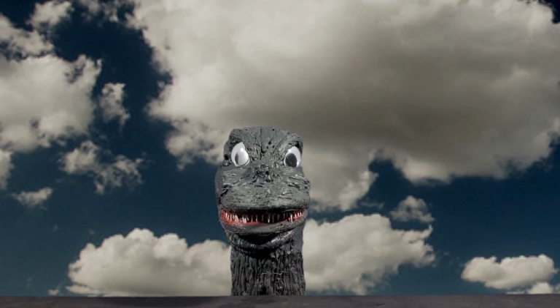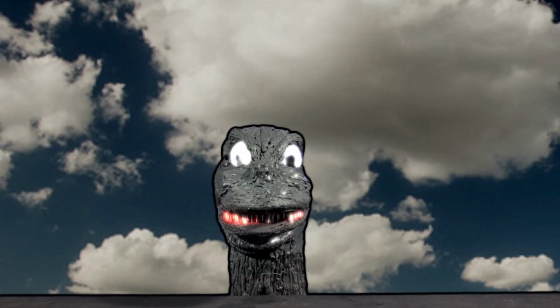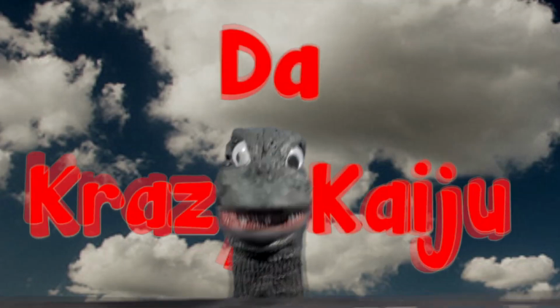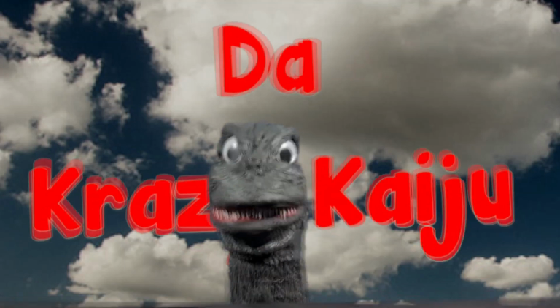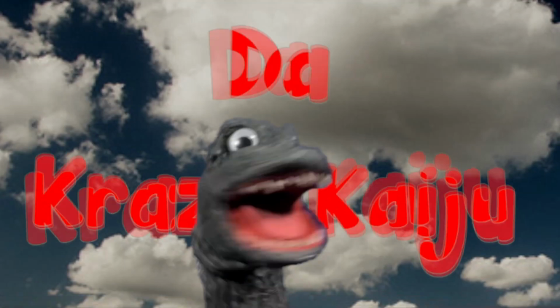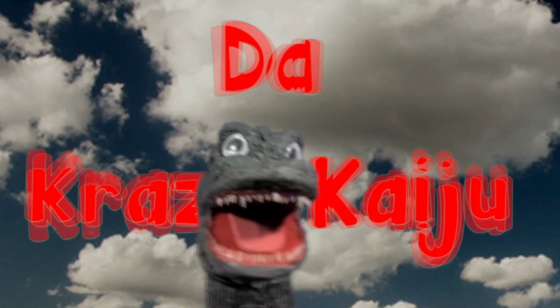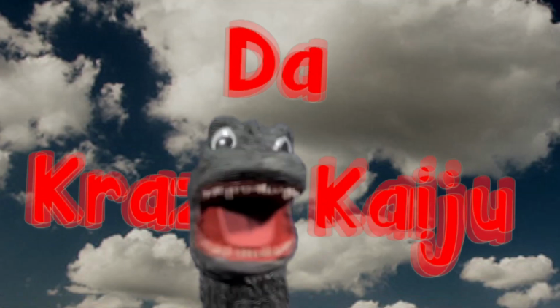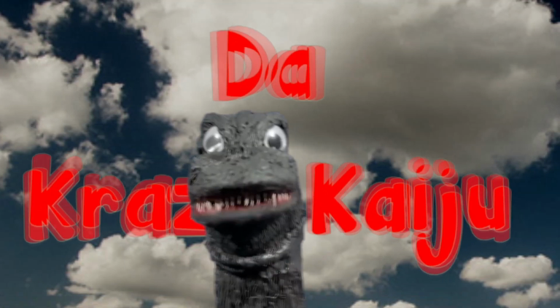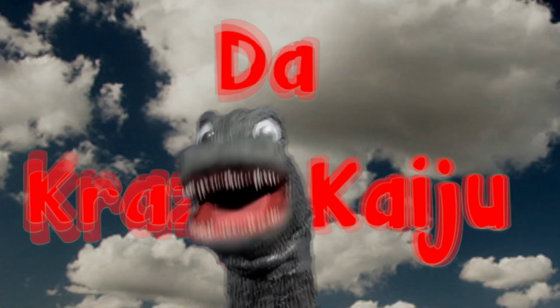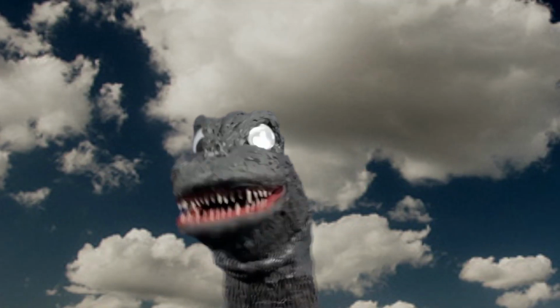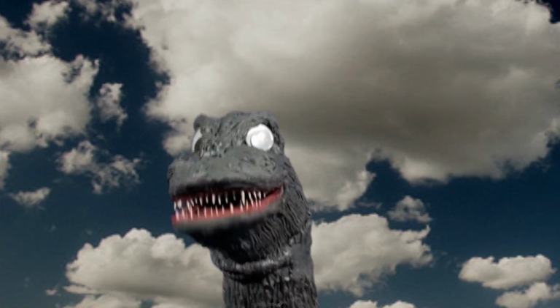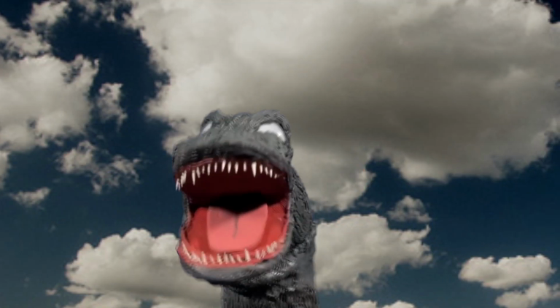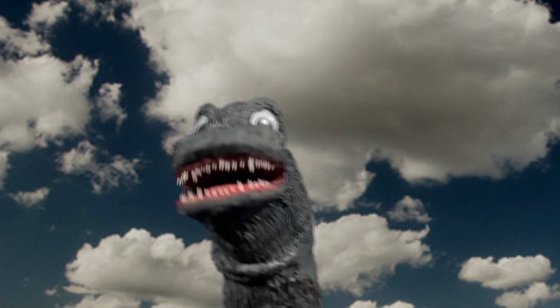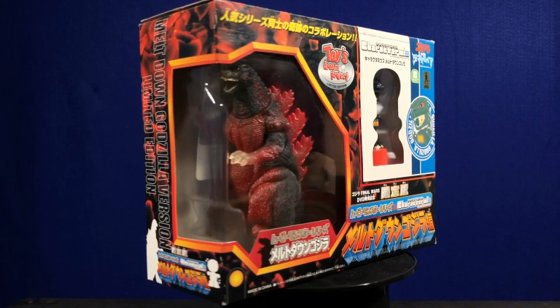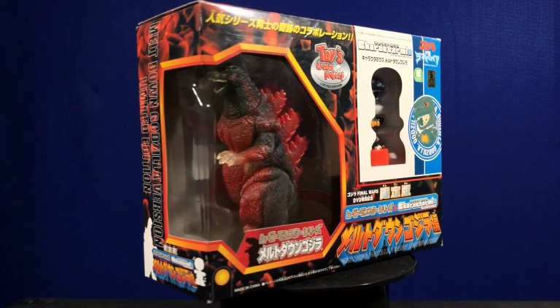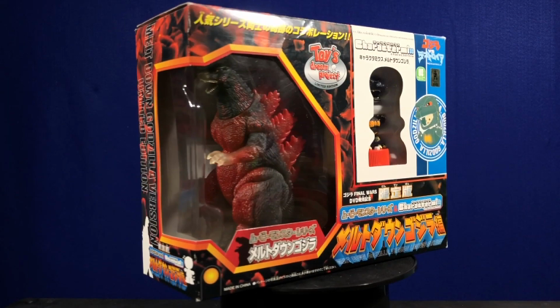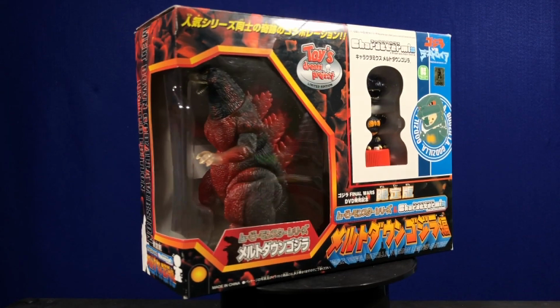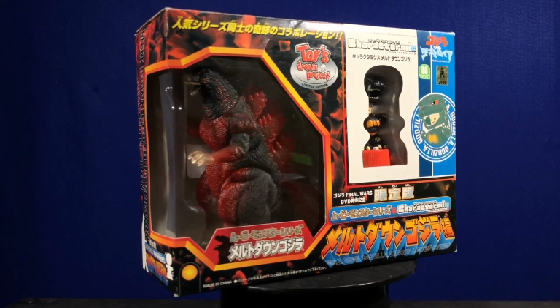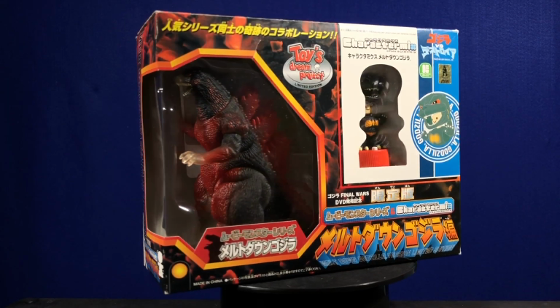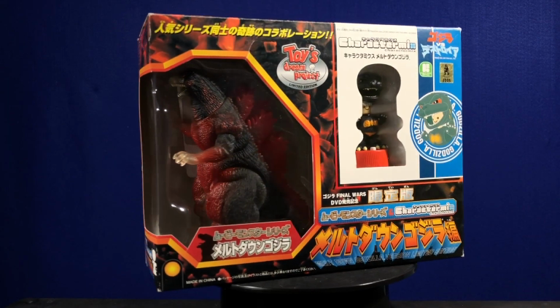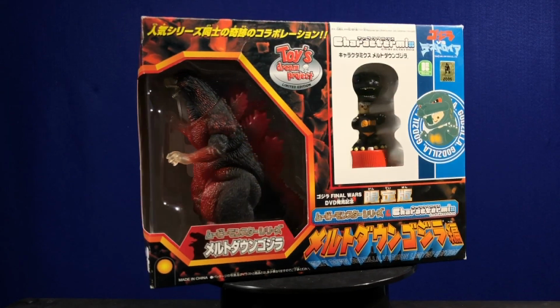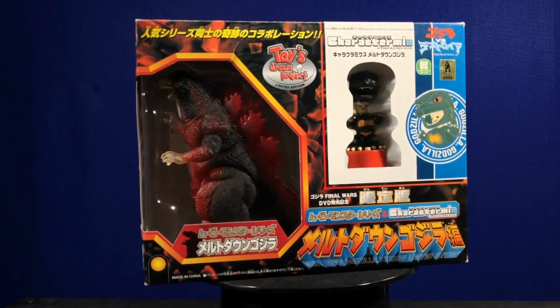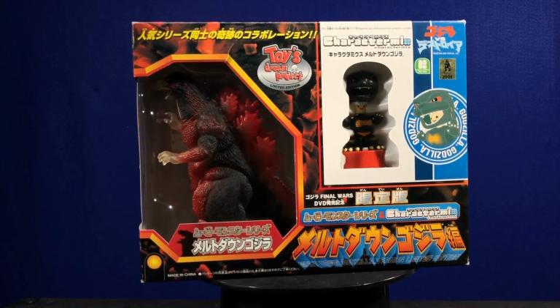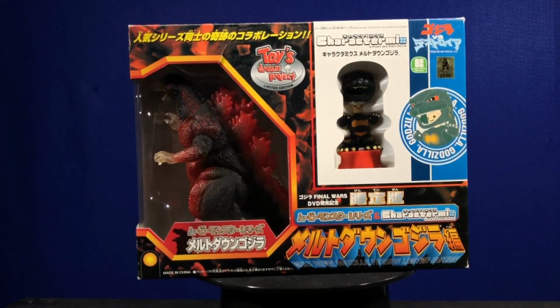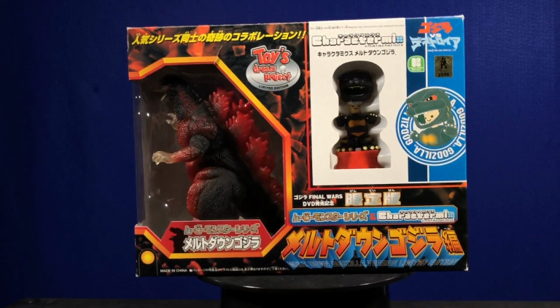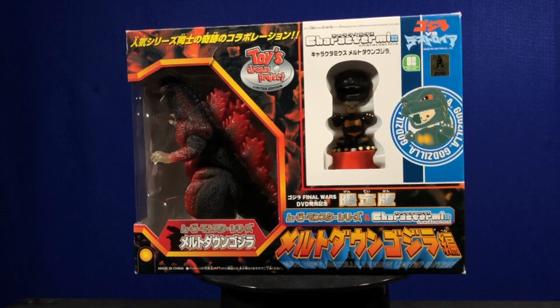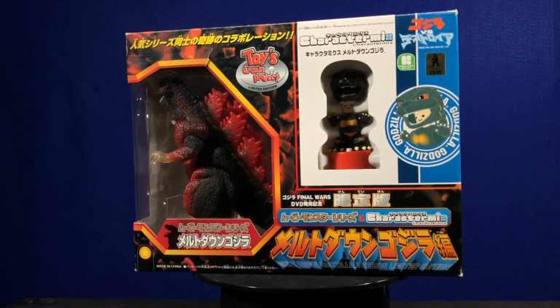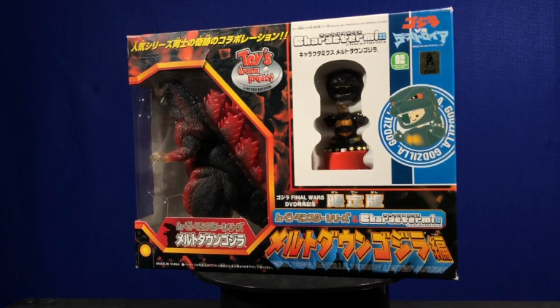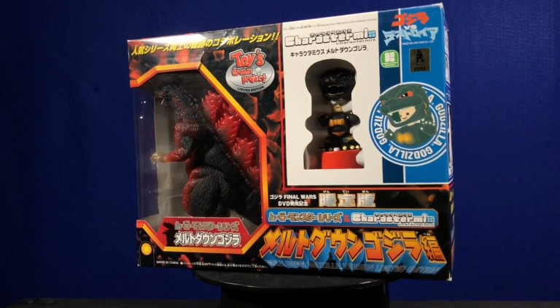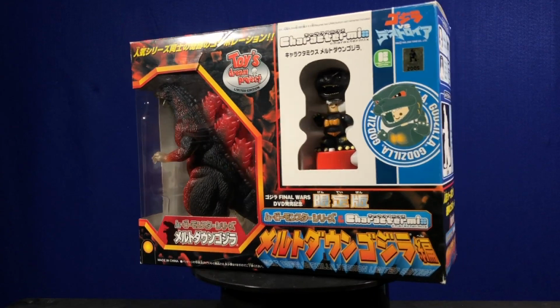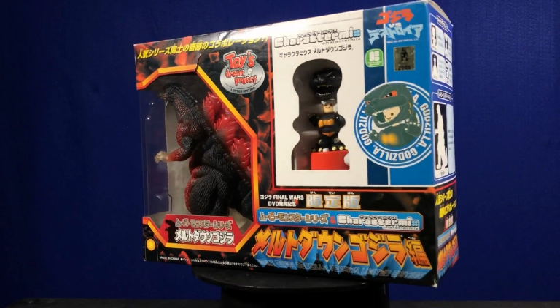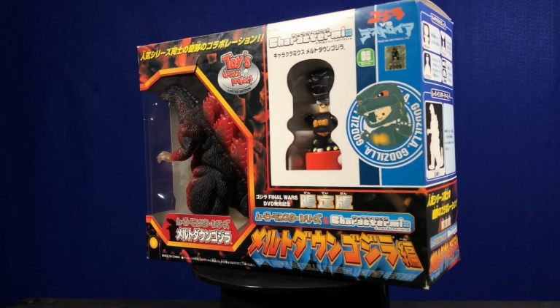The Crazy Kaiju here, and we have the Toy's Dream Project Meltdown Godzilla to show ya.